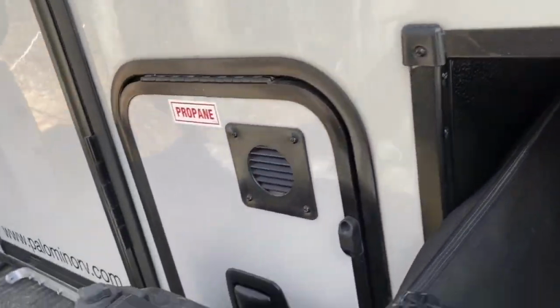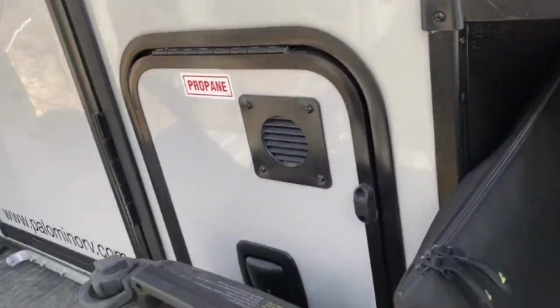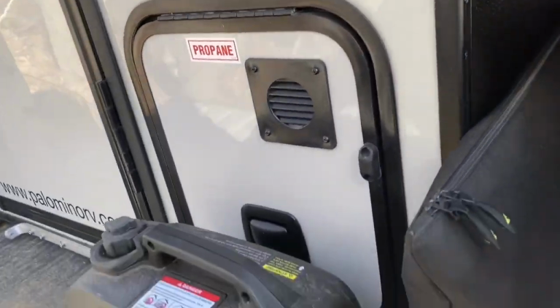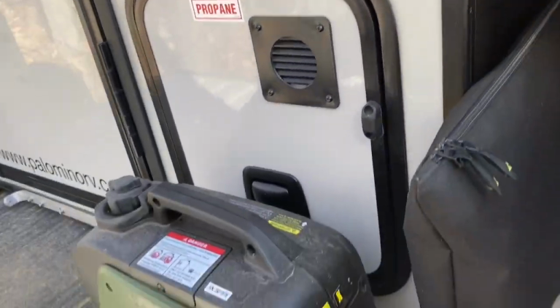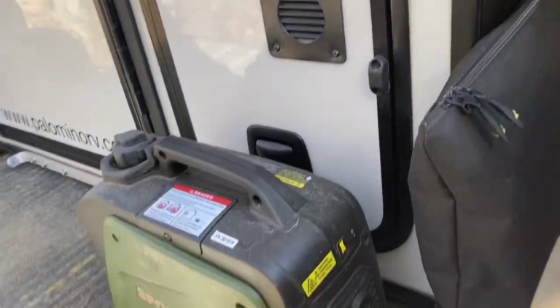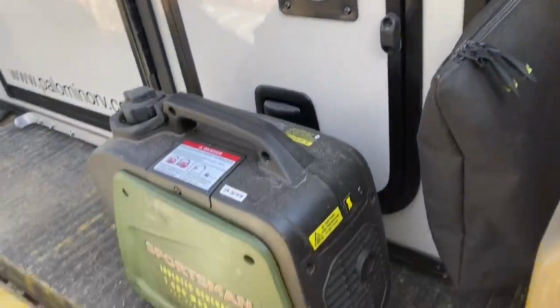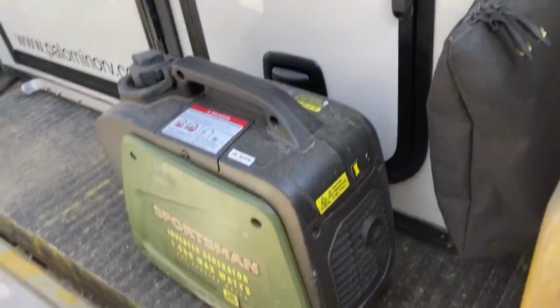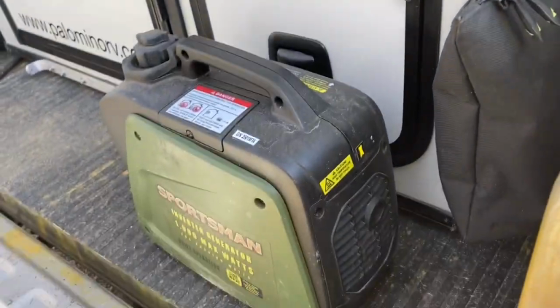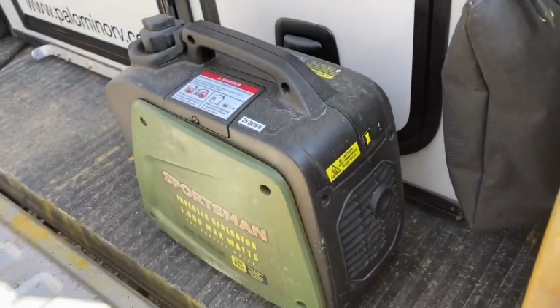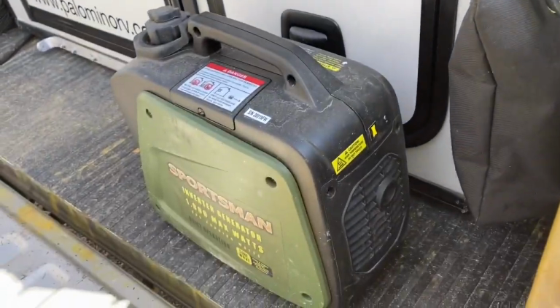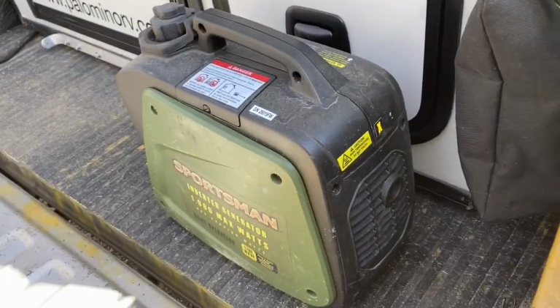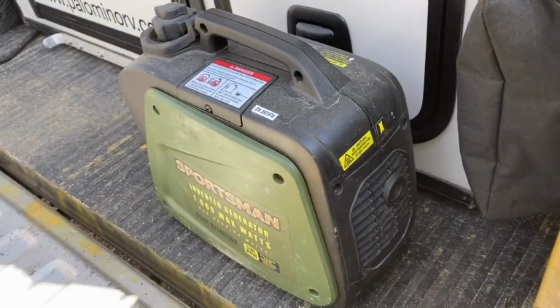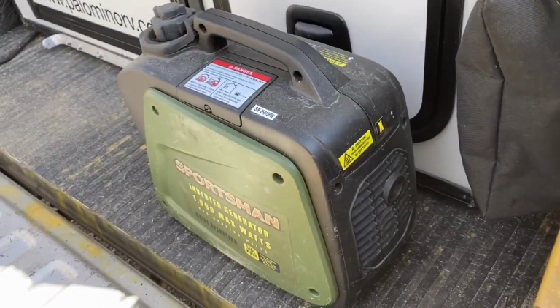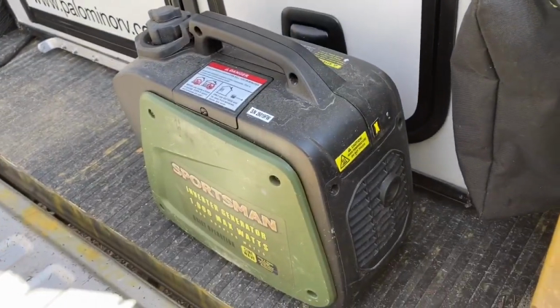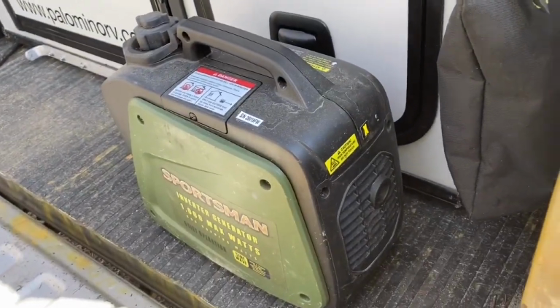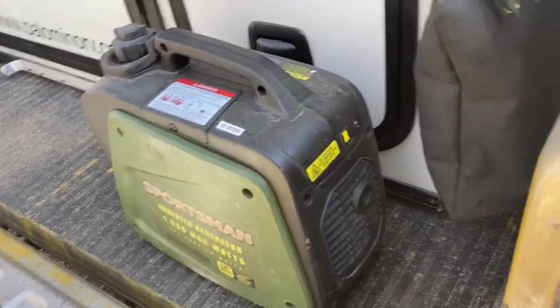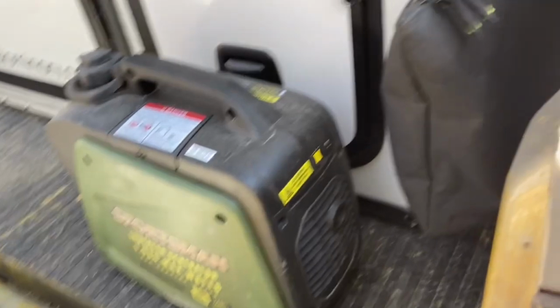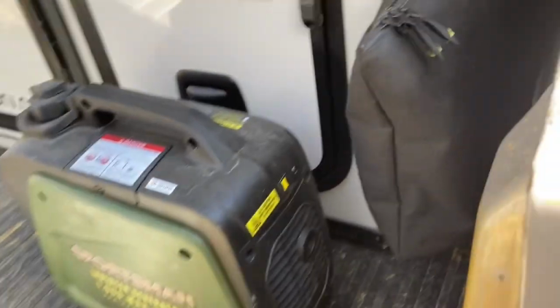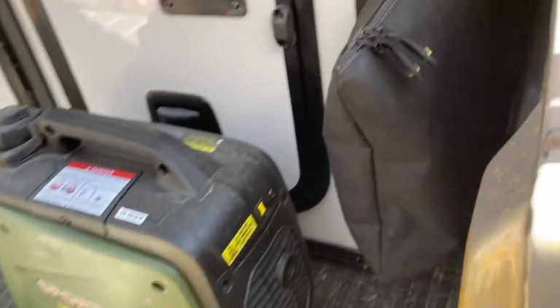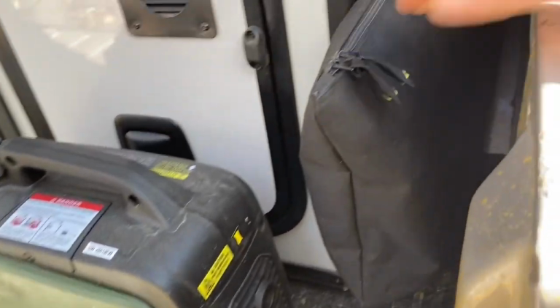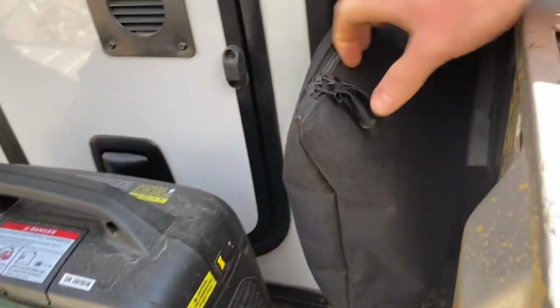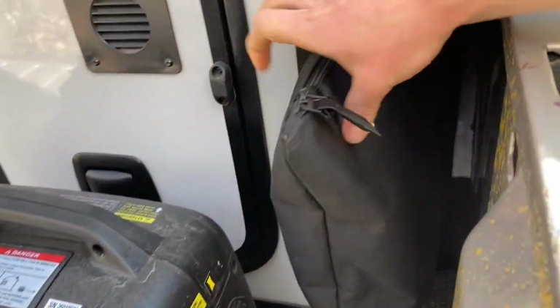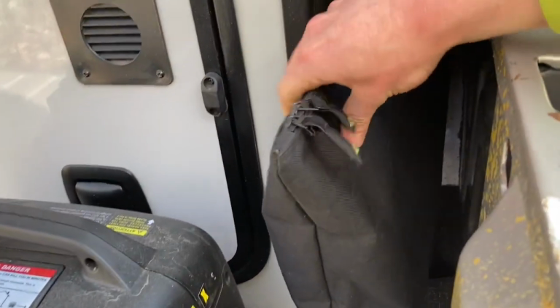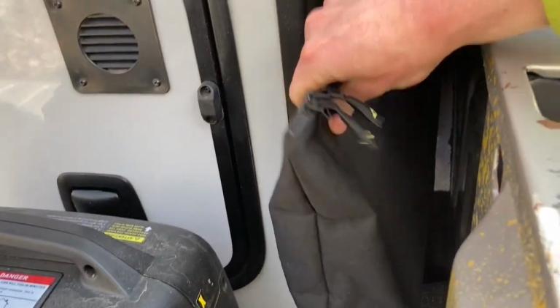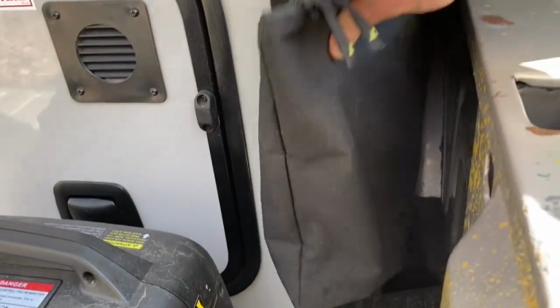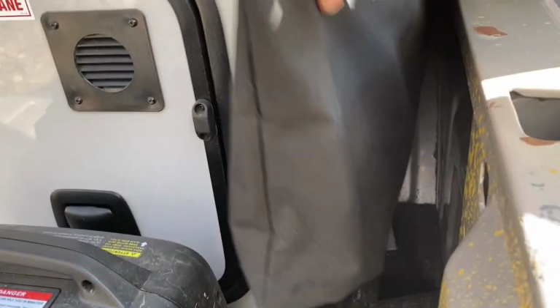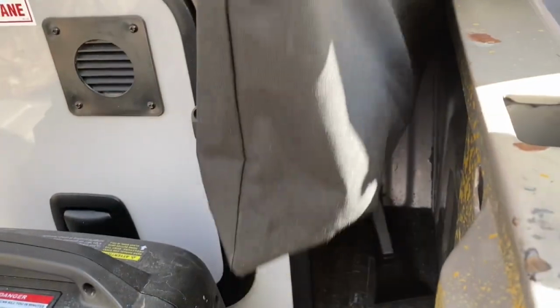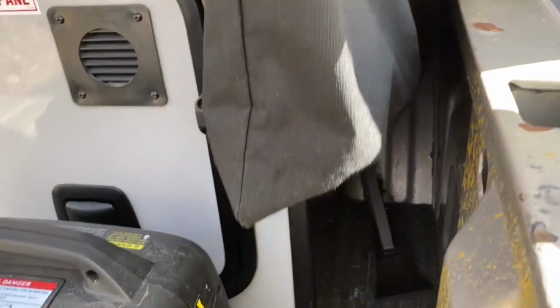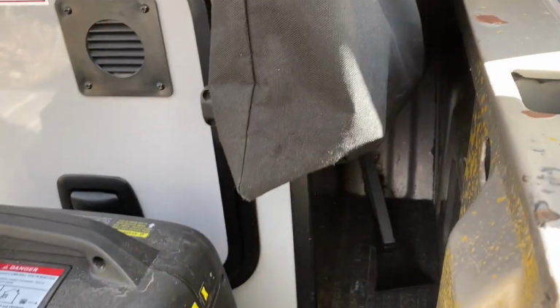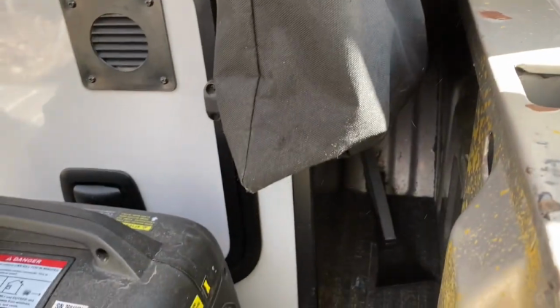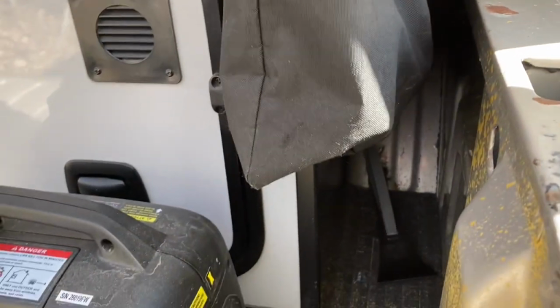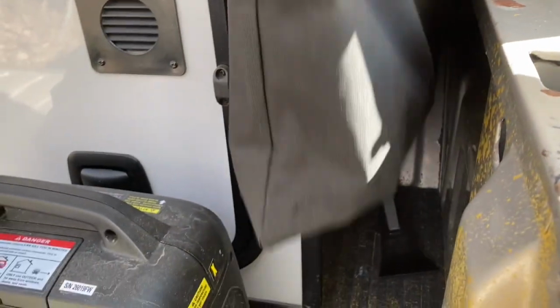I did have a generator. It has a 12-volt out just in case I need to charge the batteries.